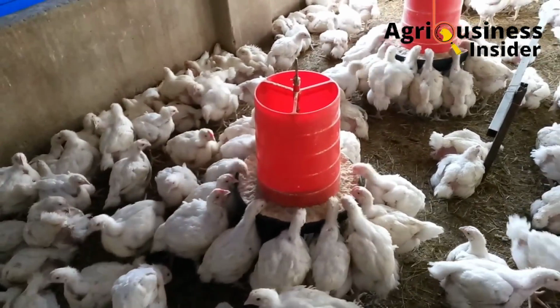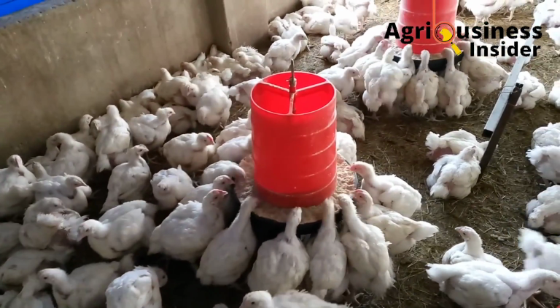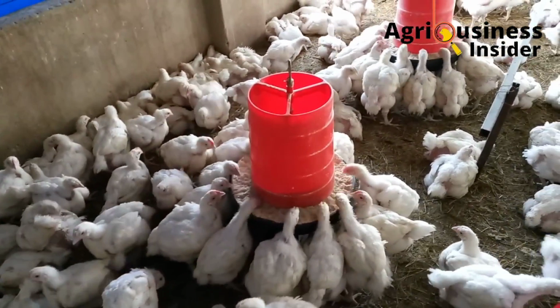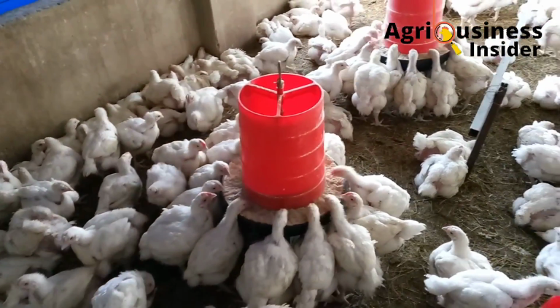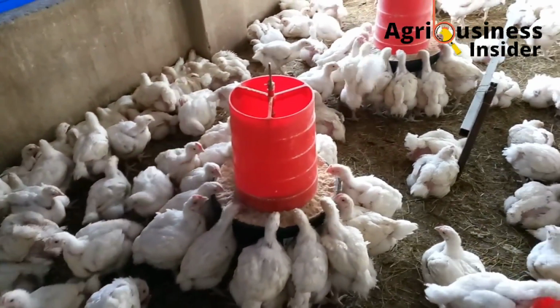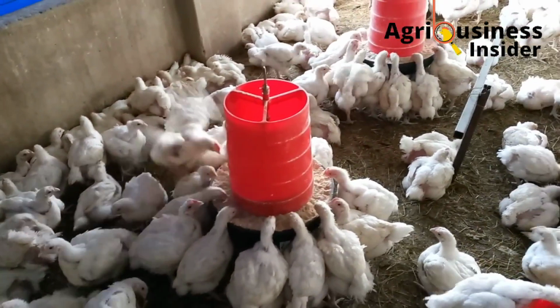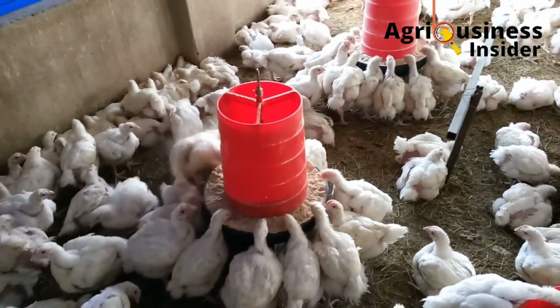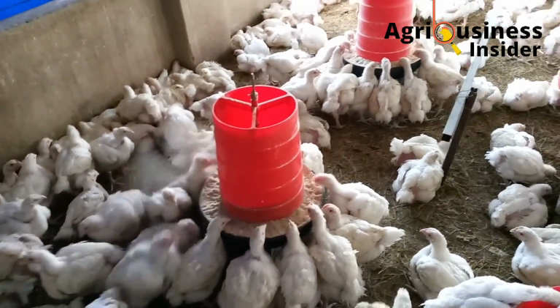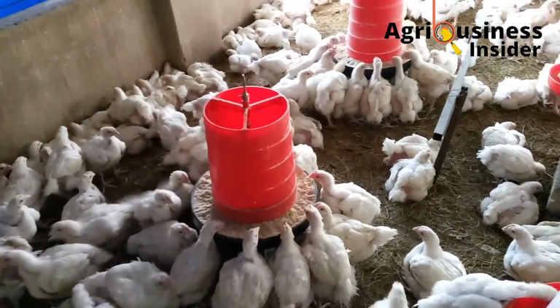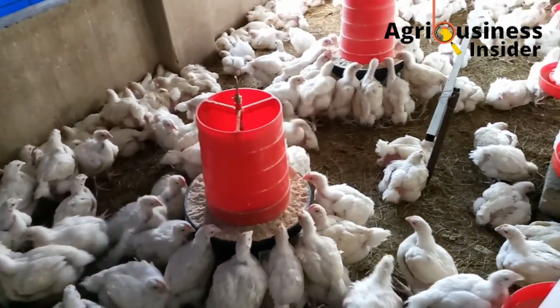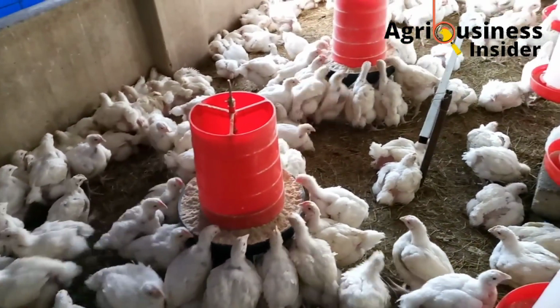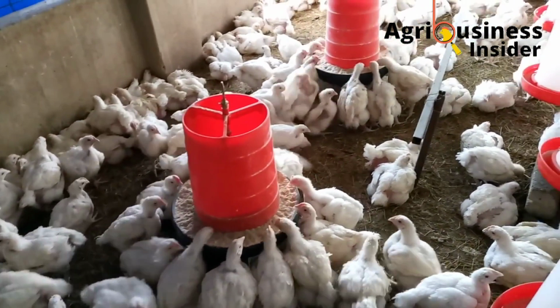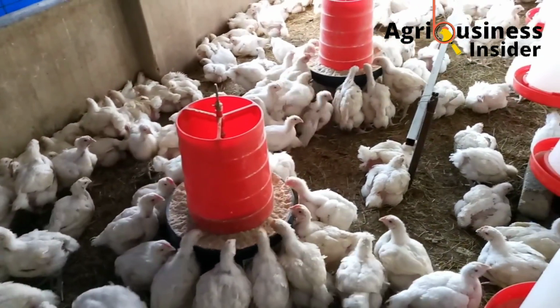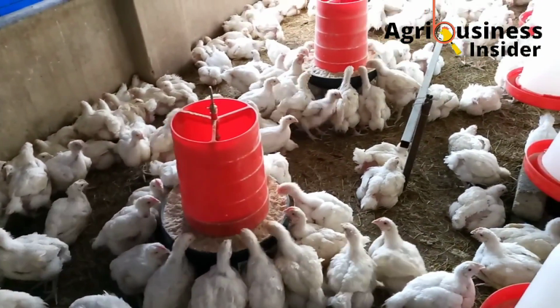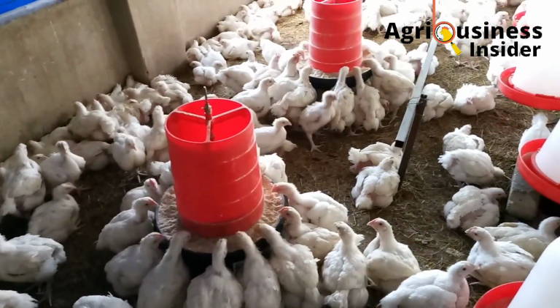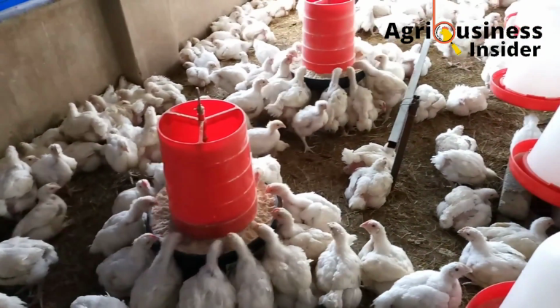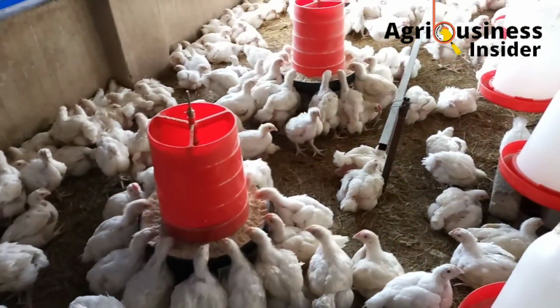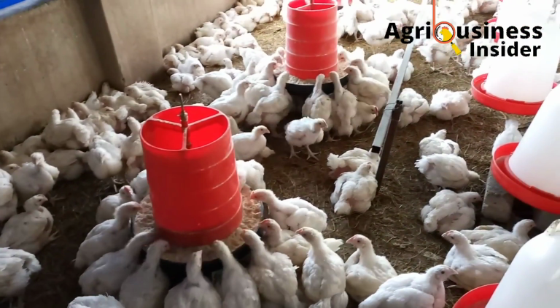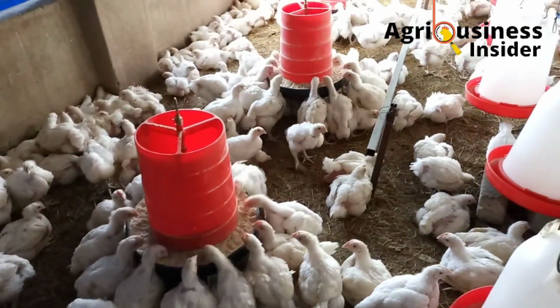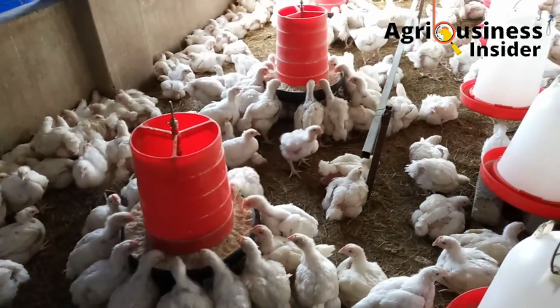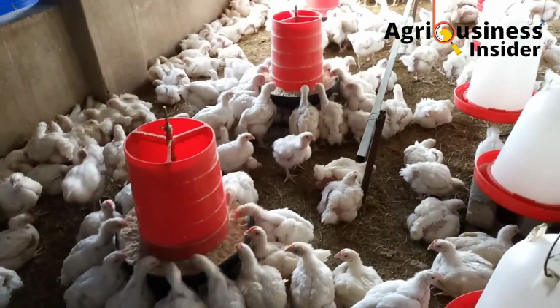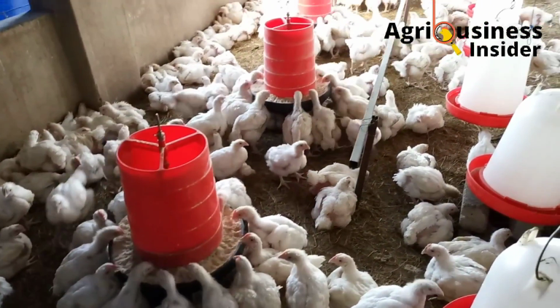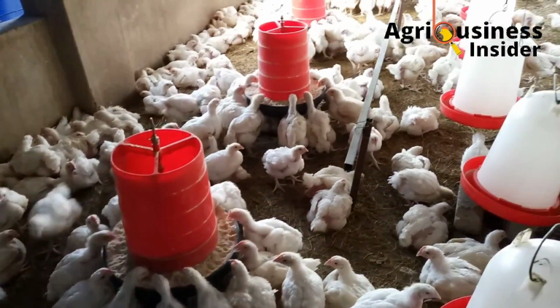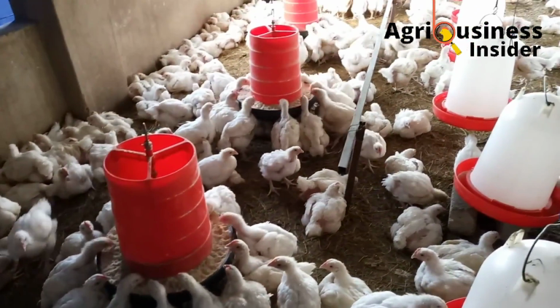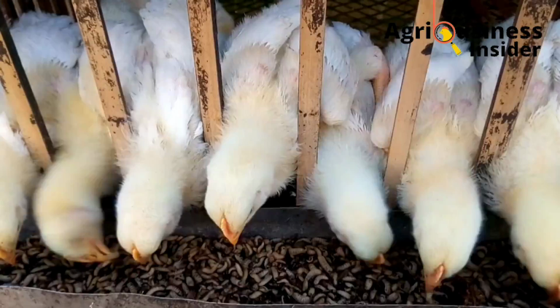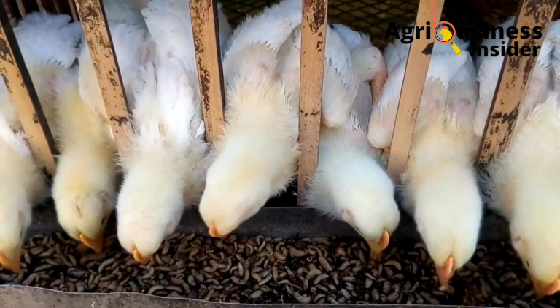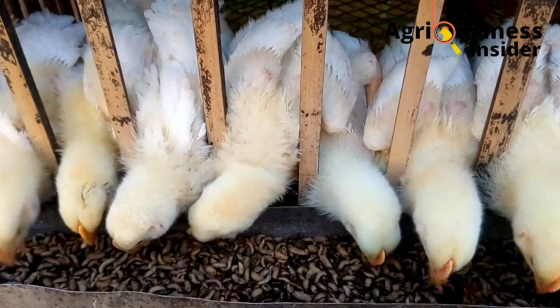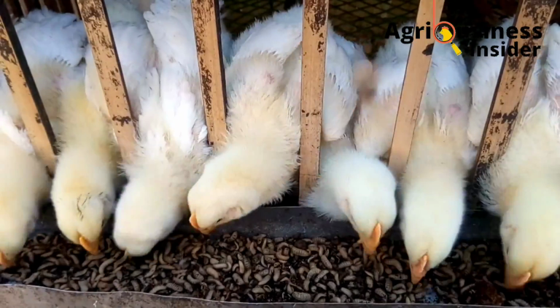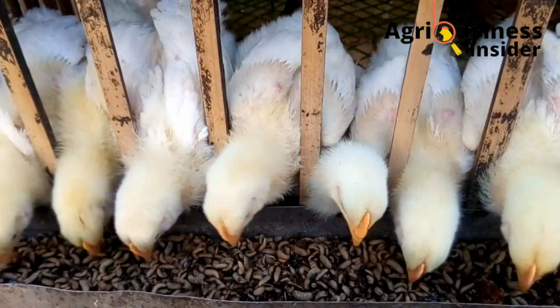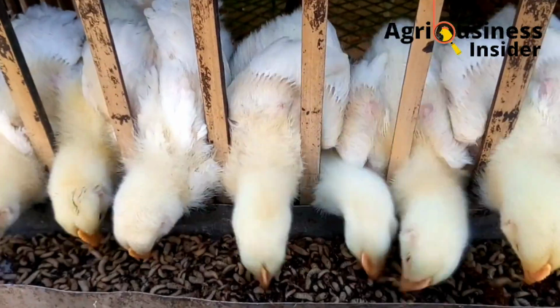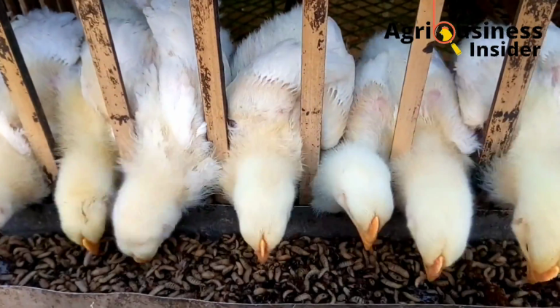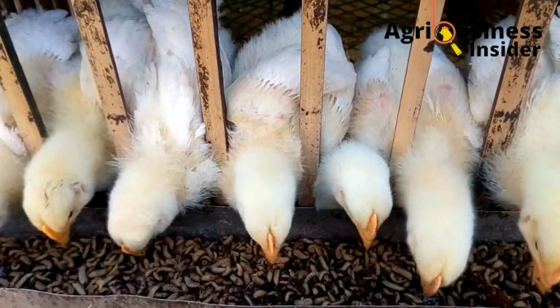I hope this video has helped you make up your mind on which system to adopt. Make sure to hit the like button.